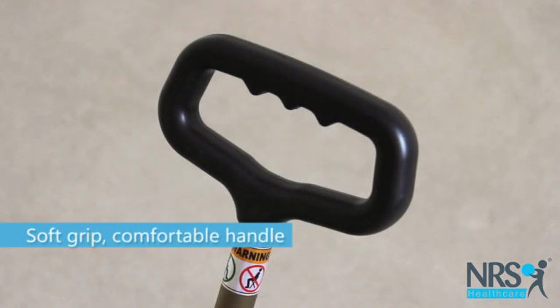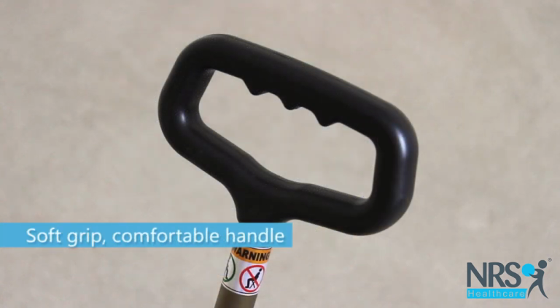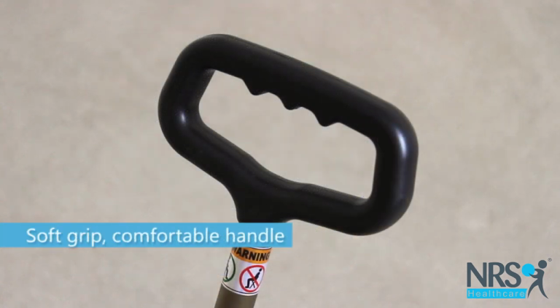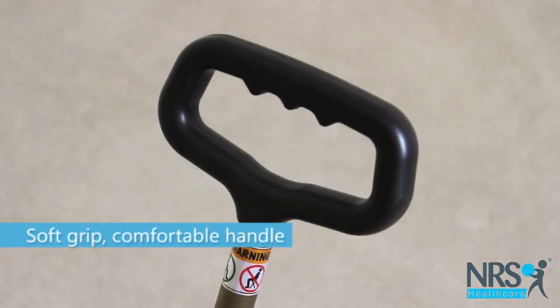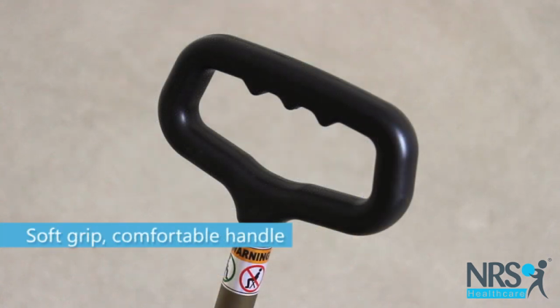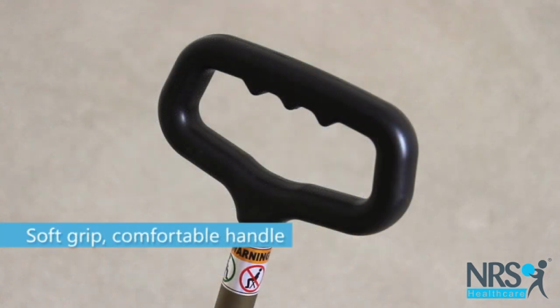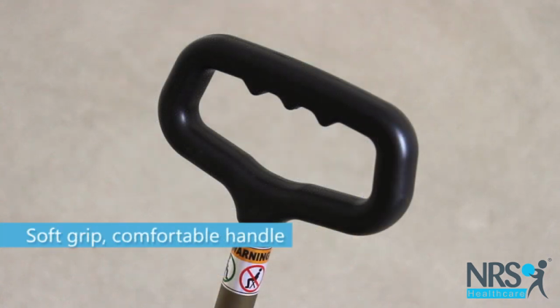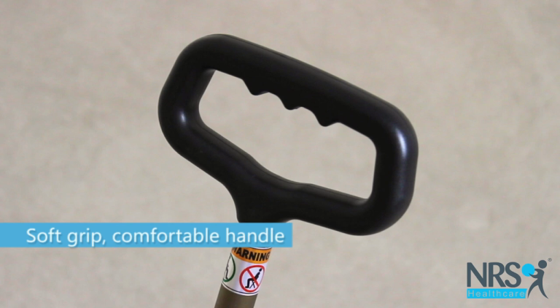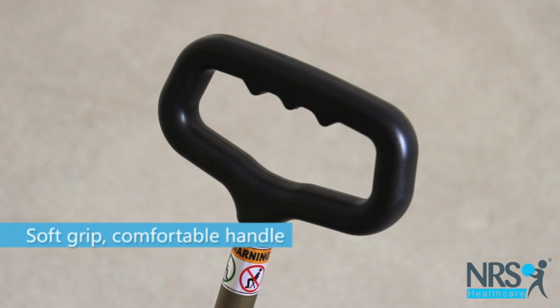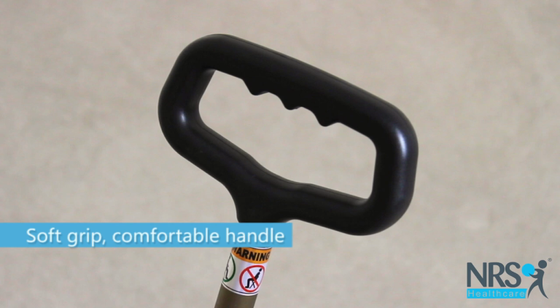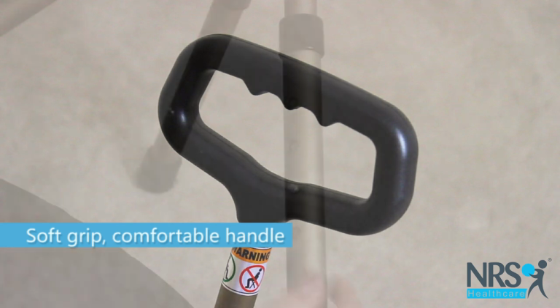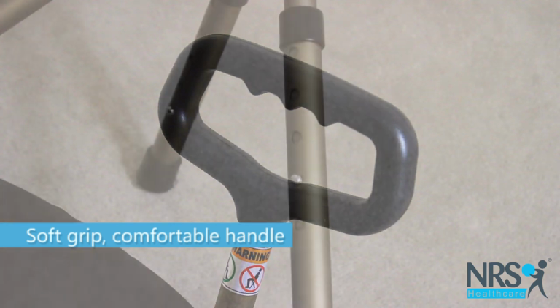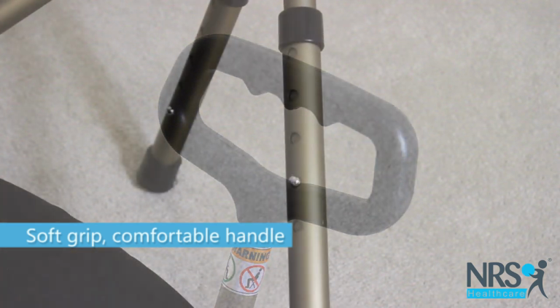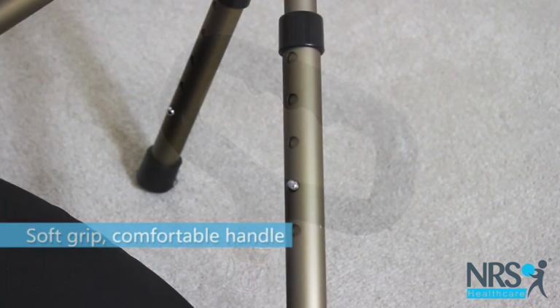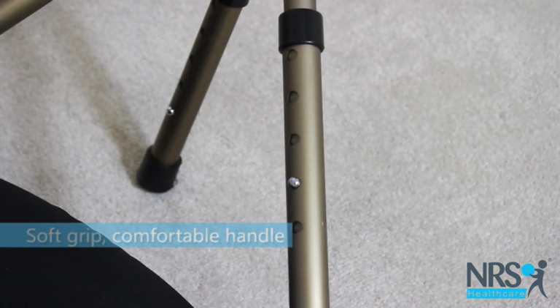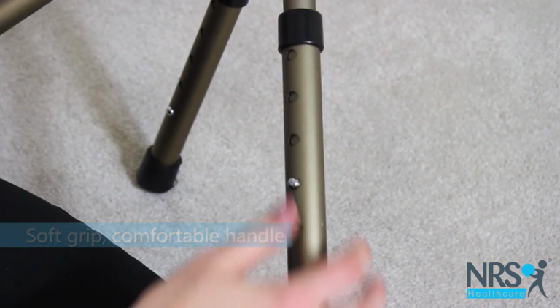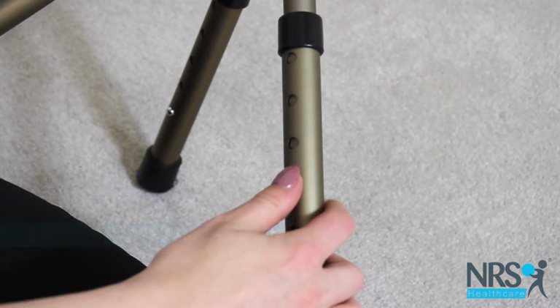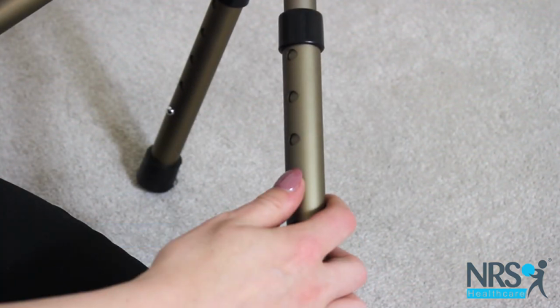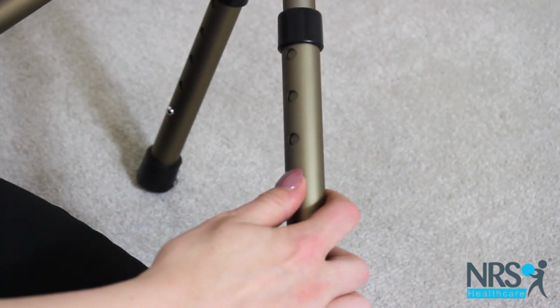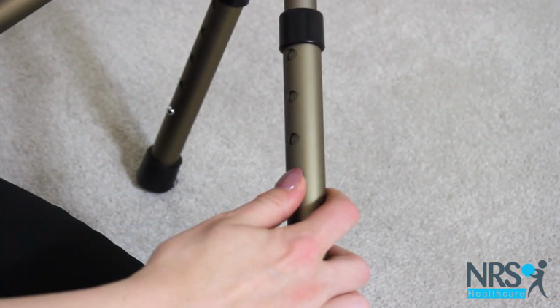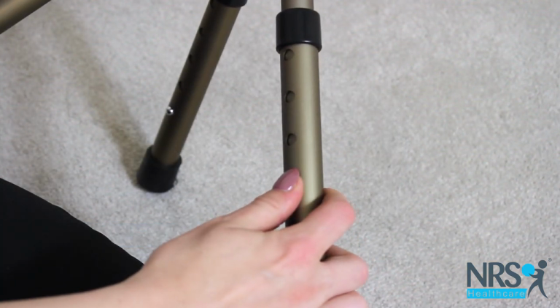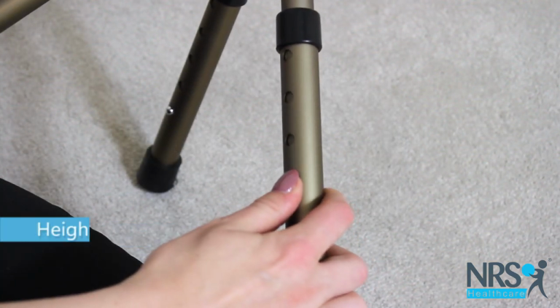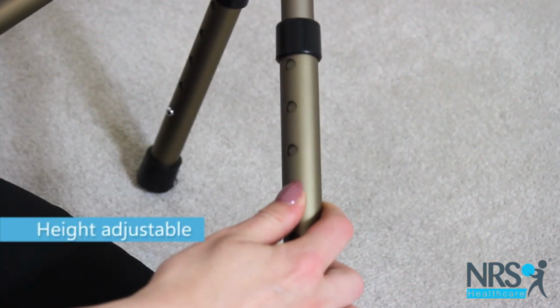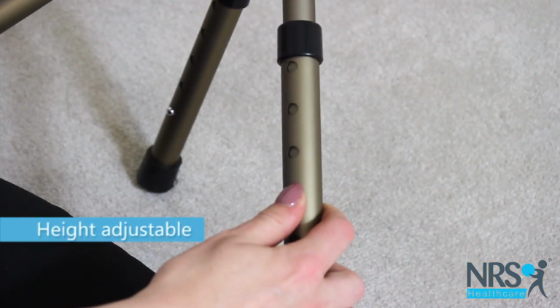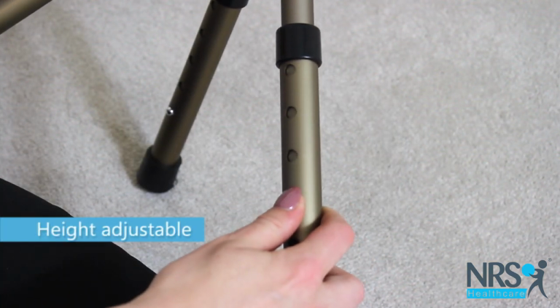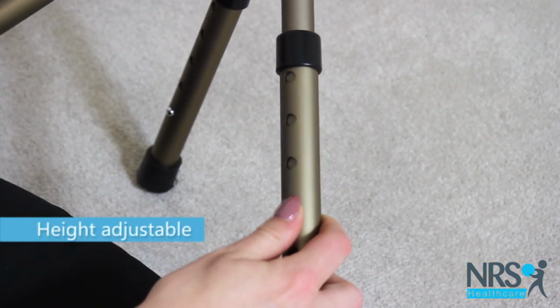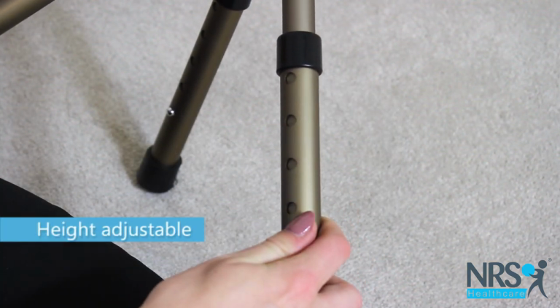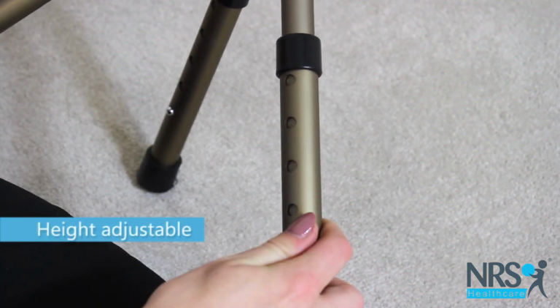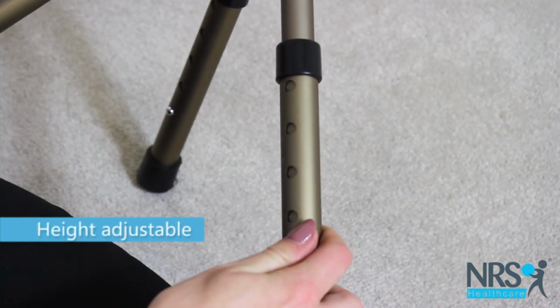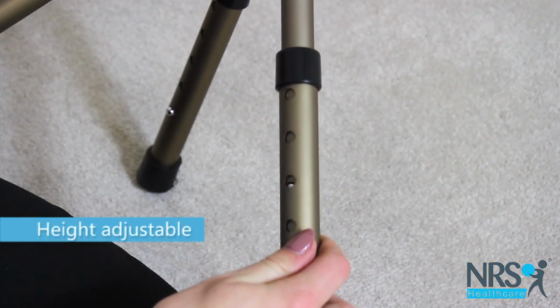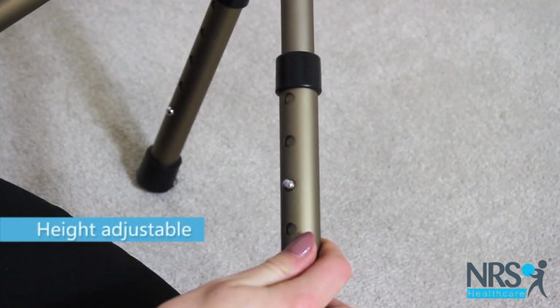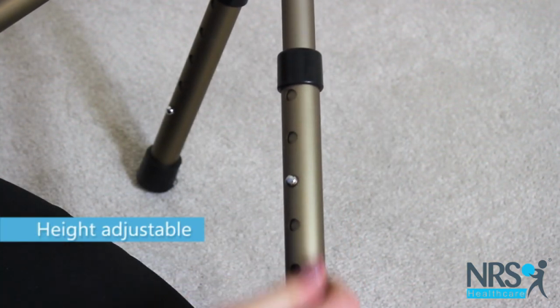As a stick, its soft grip handle provides comfort and it adjusts in height to suit your needs.